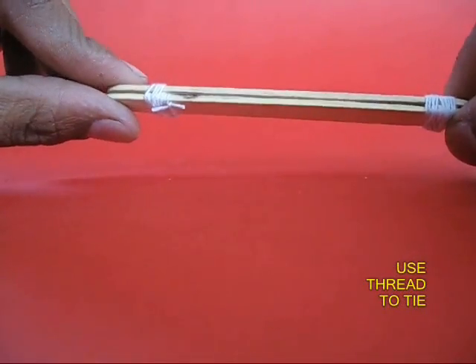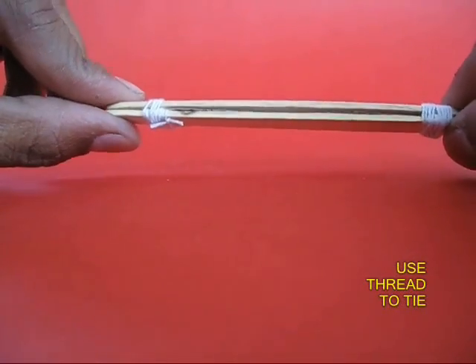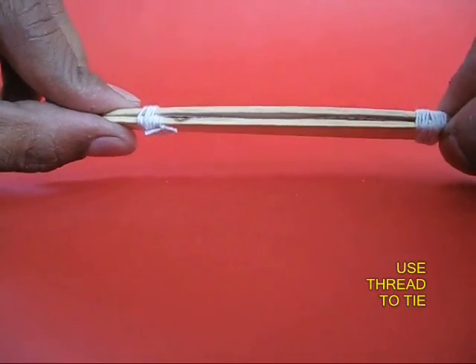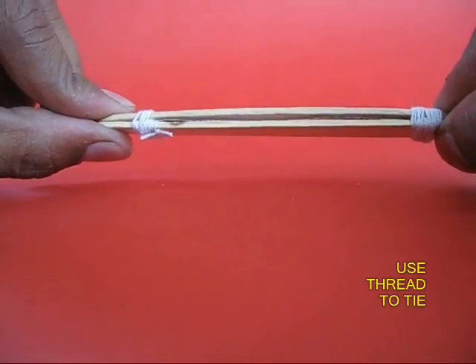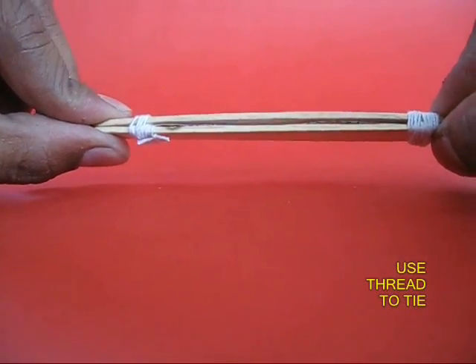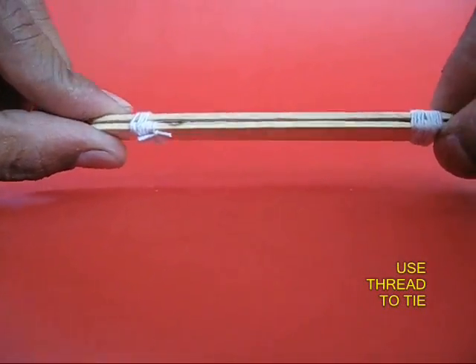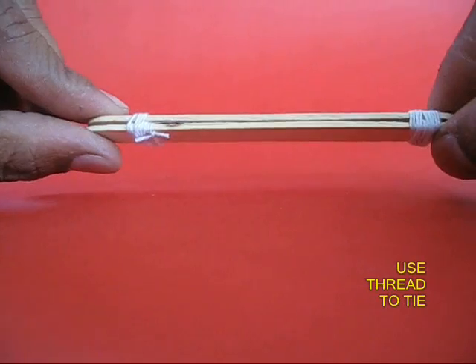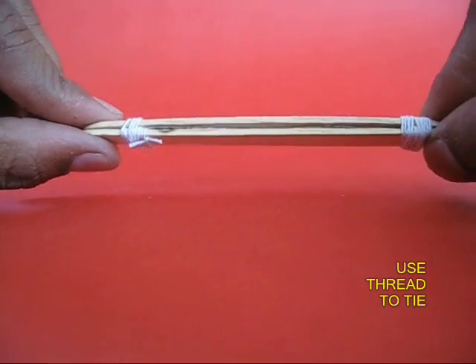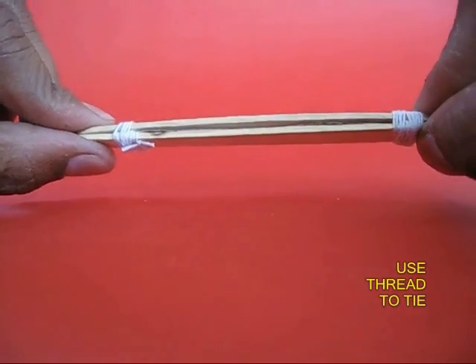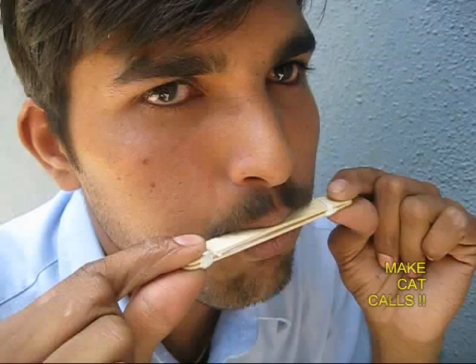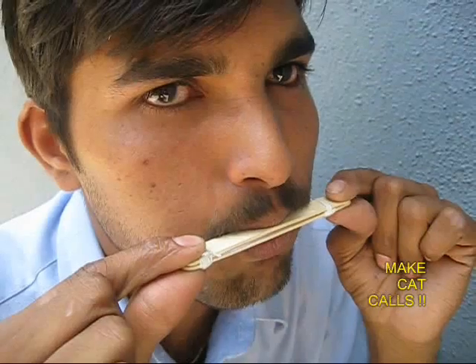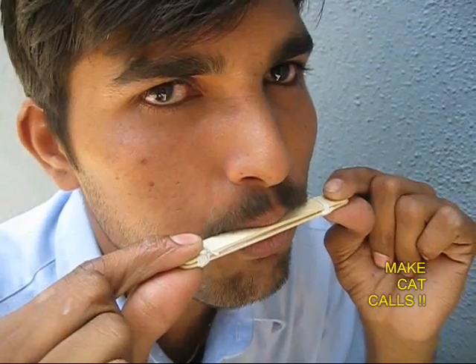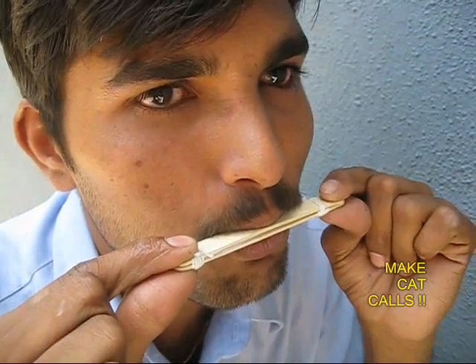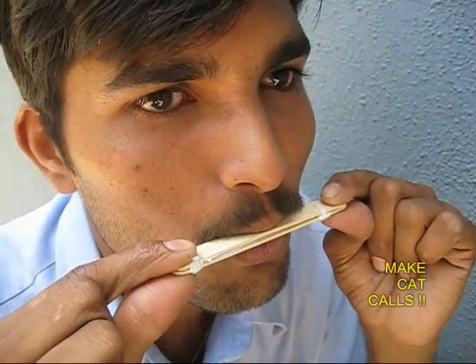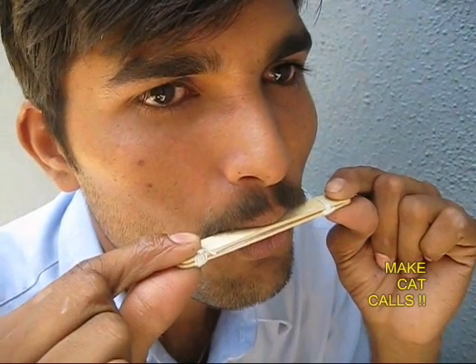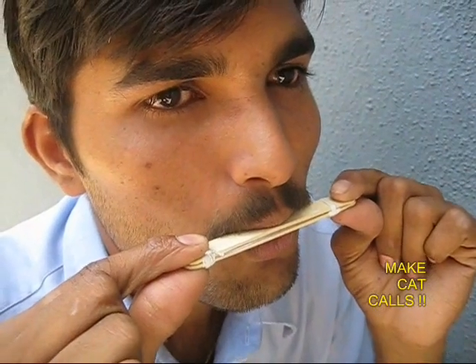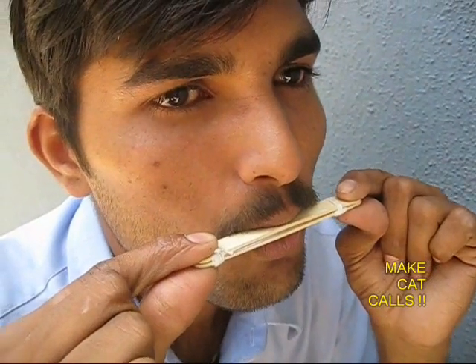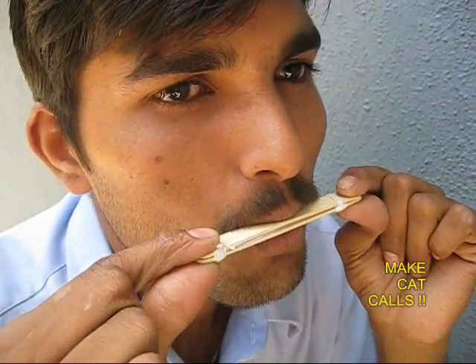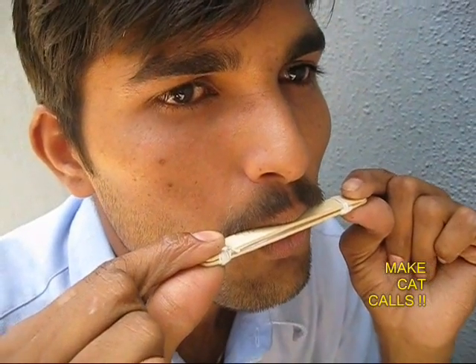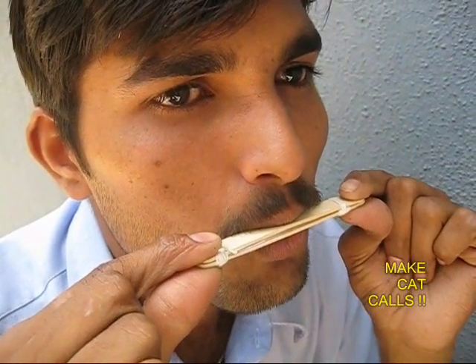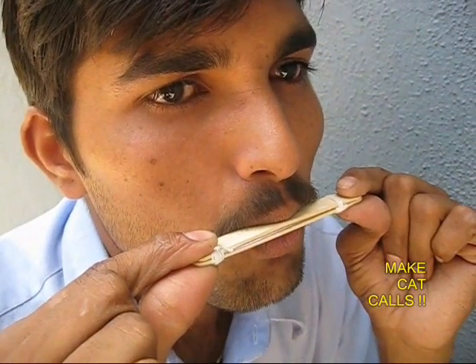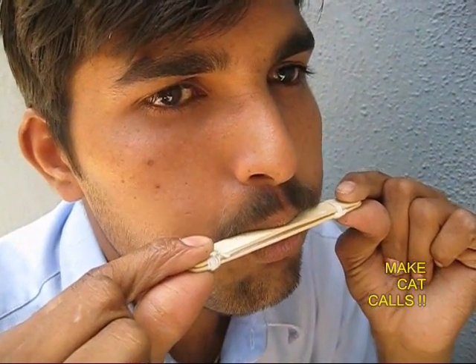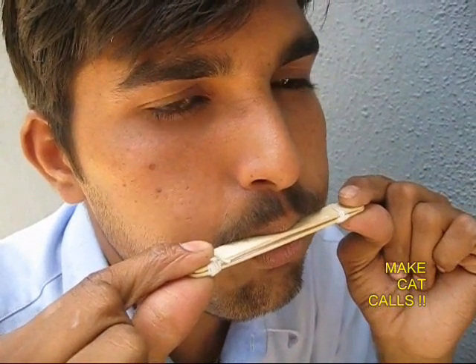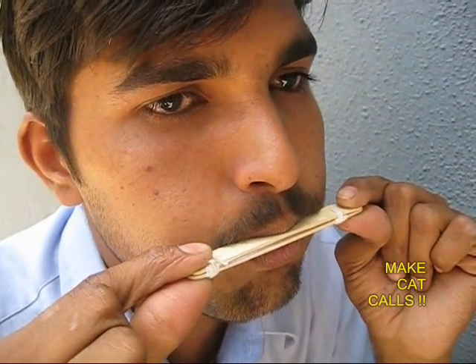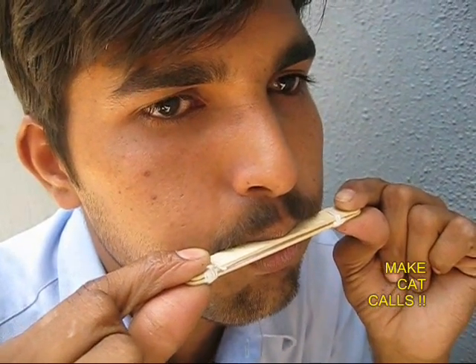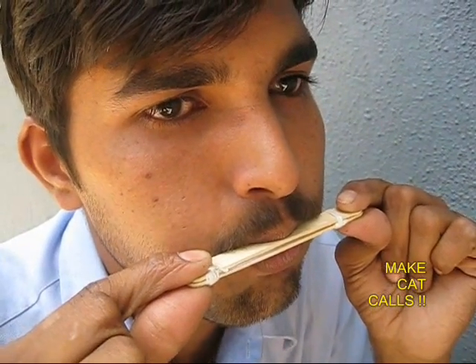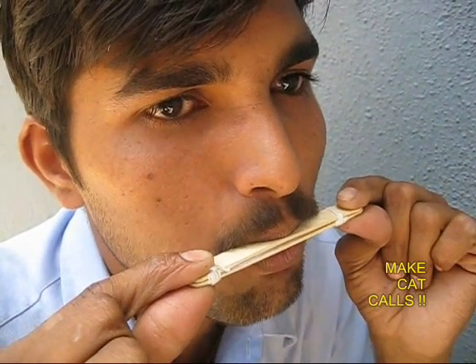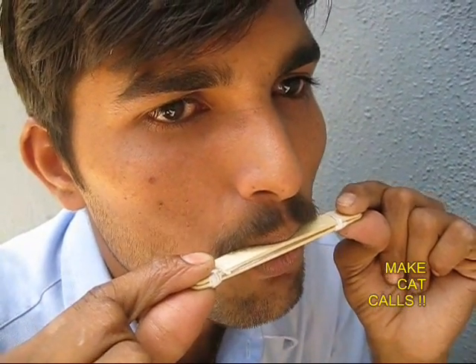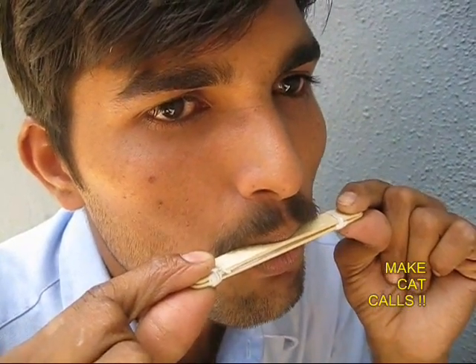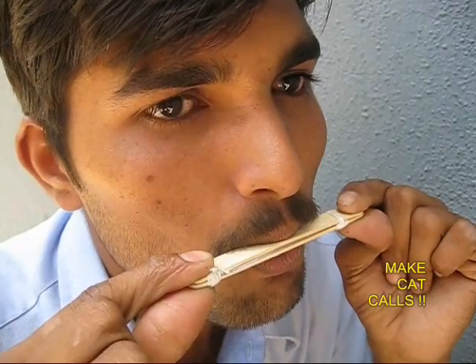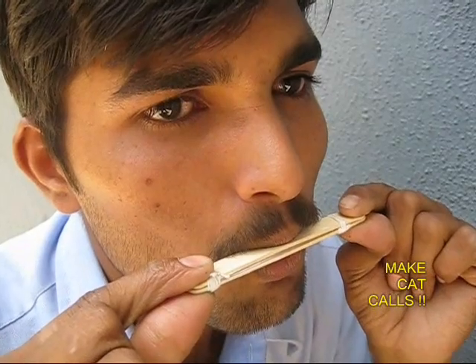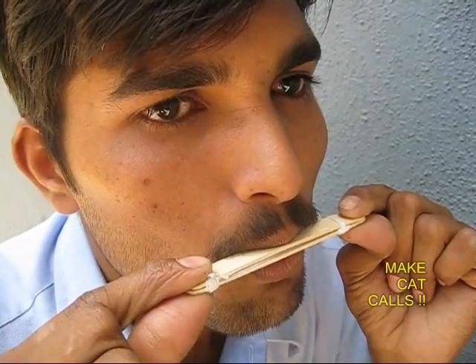Instead of rubber bands you can also use thread. You can both blow and suck and make lovely cat calls.